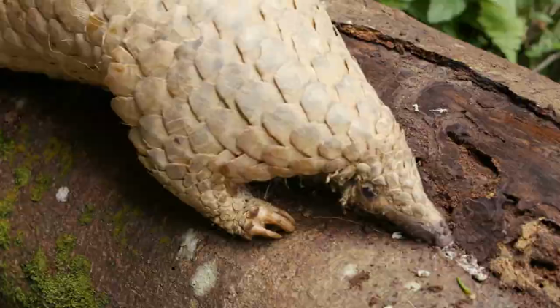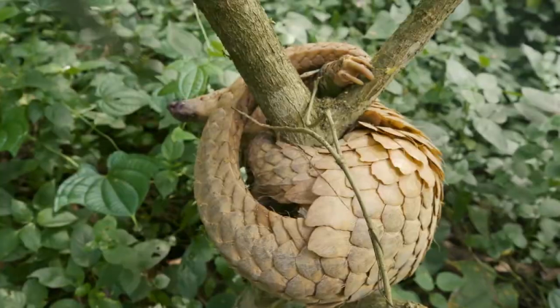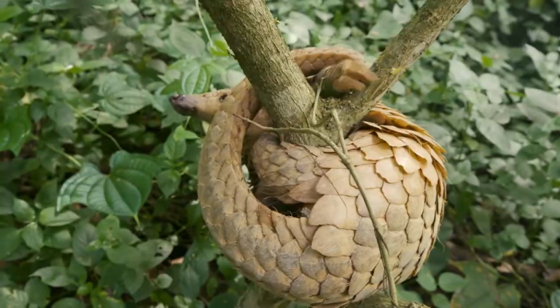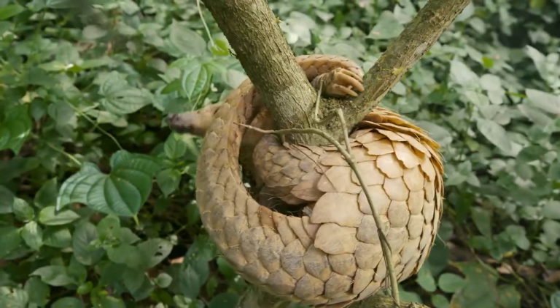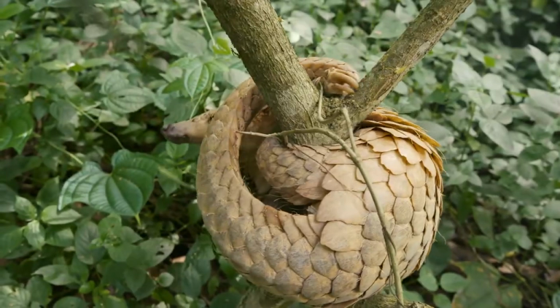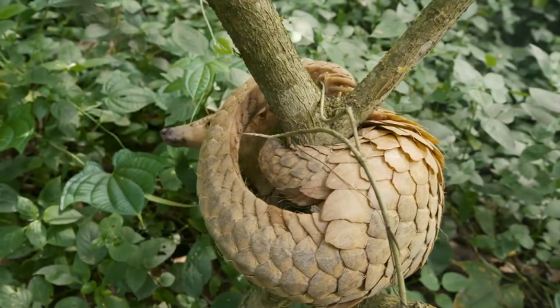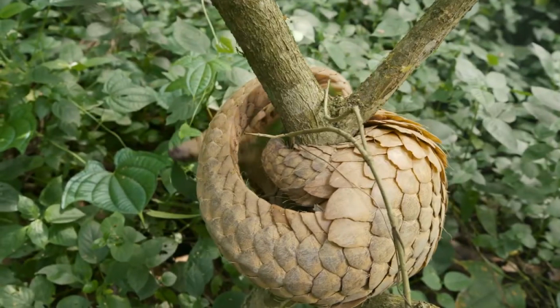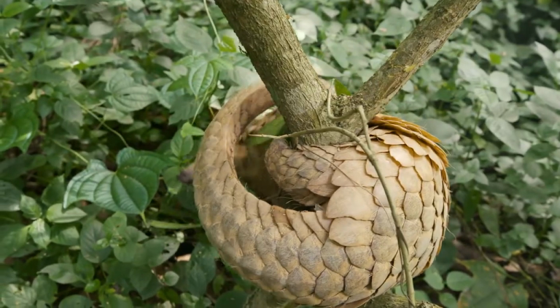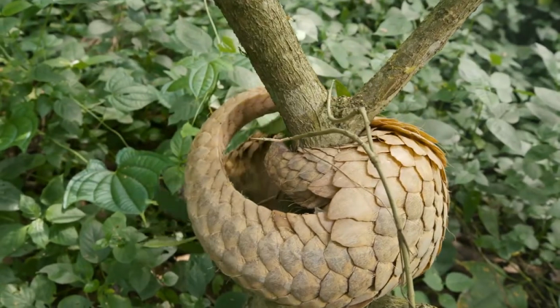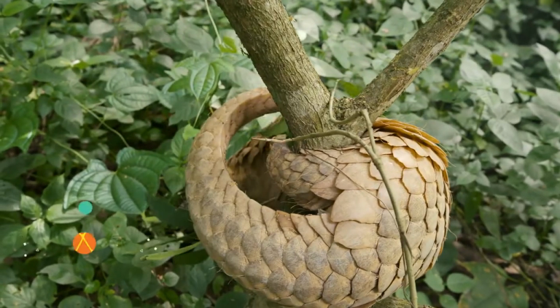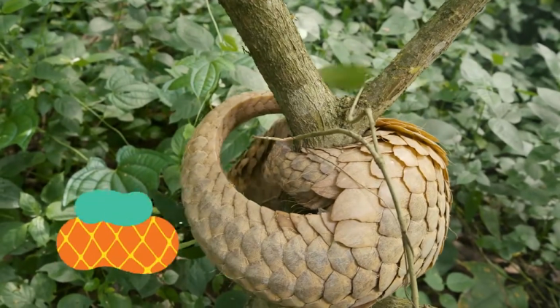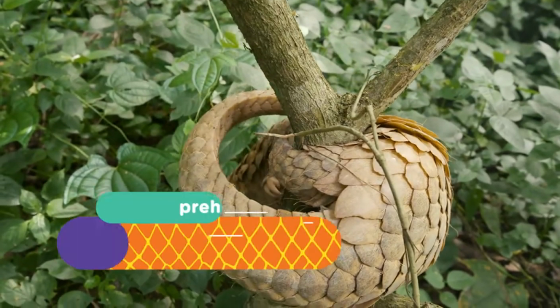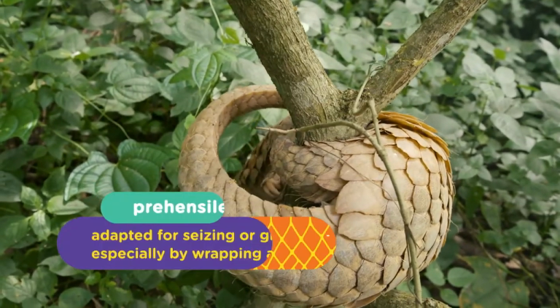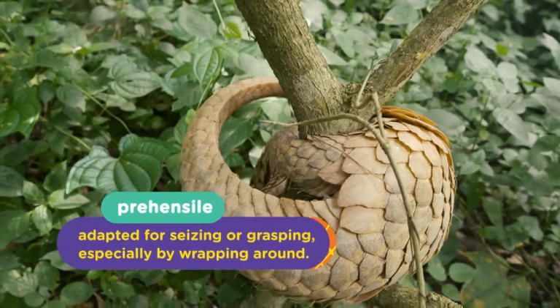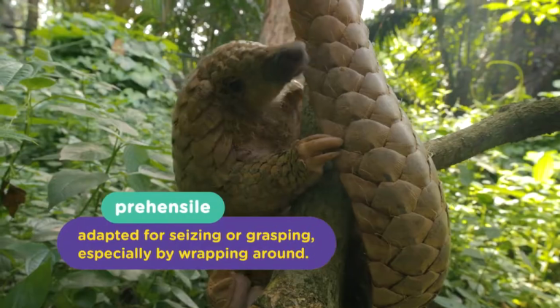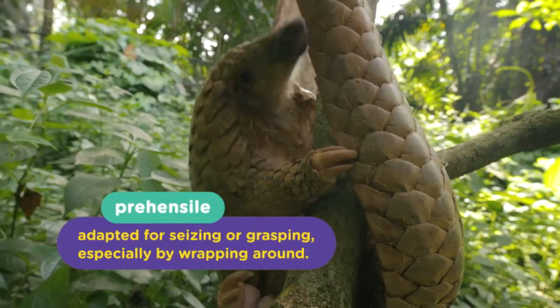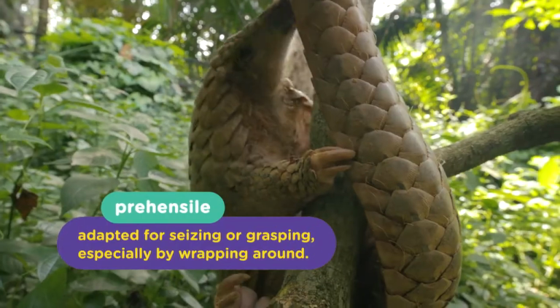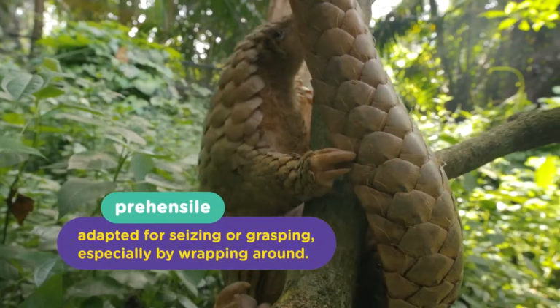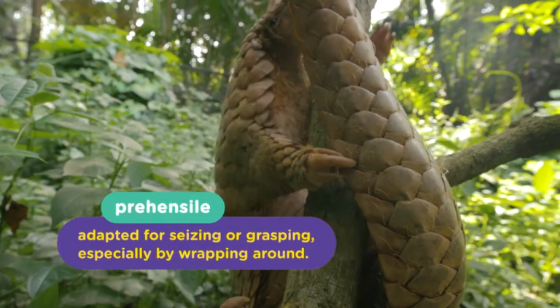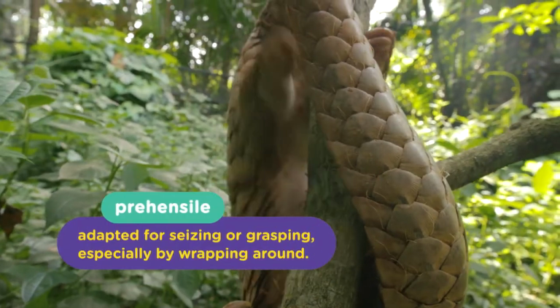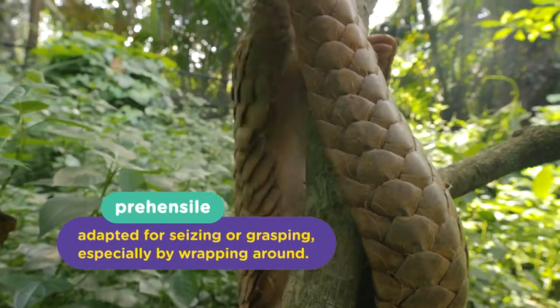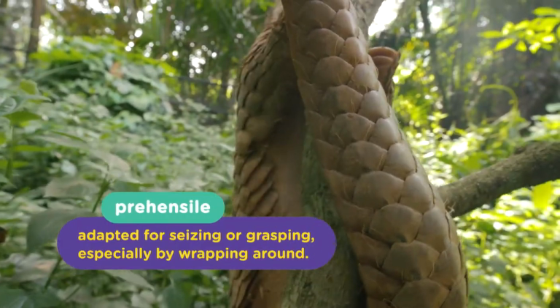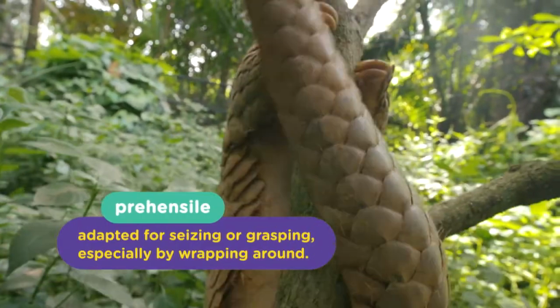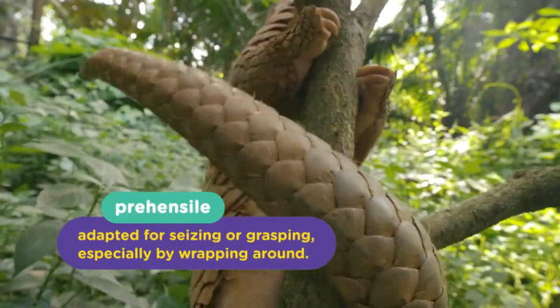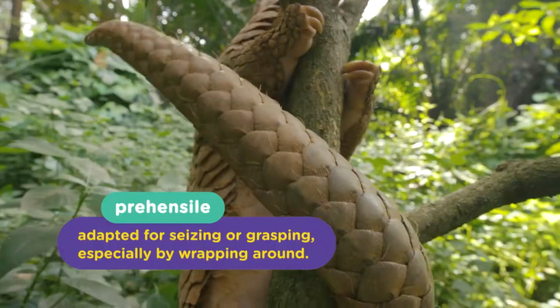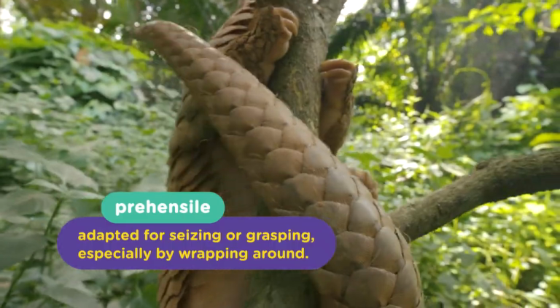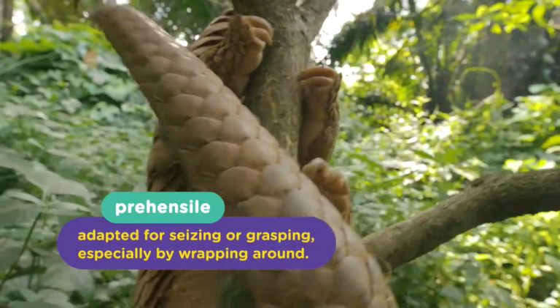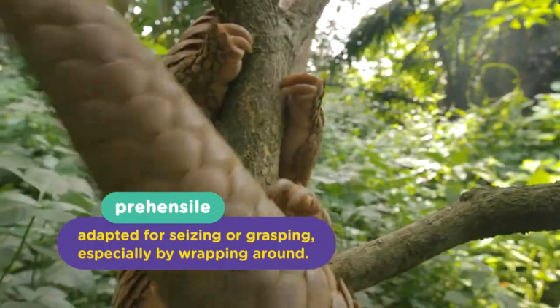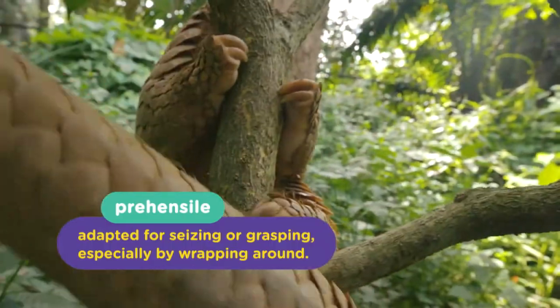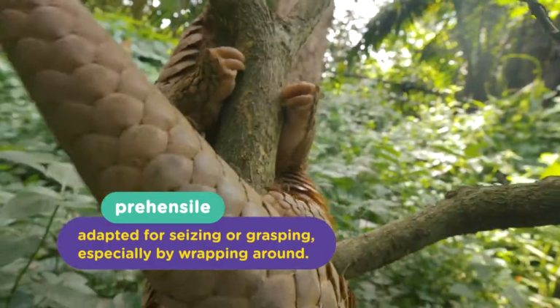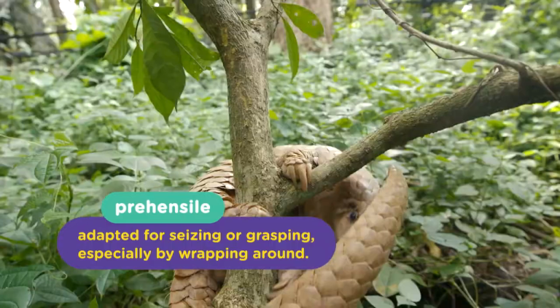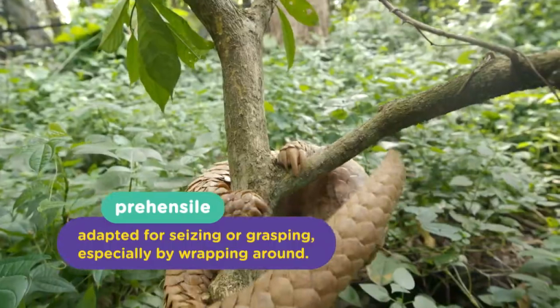Their tail is not just for show — they're actually a prehensile tail, or like a fifth limb essentially, which they can use to climb or grab stuff.